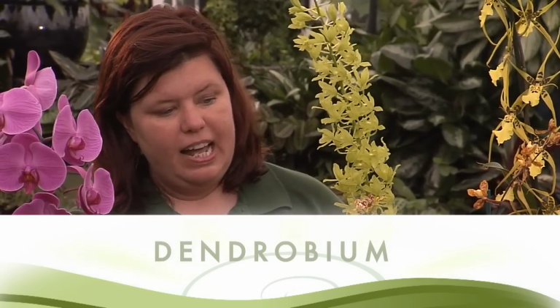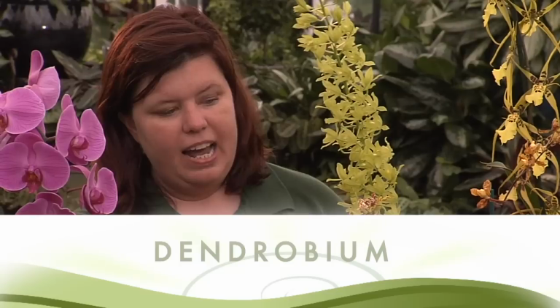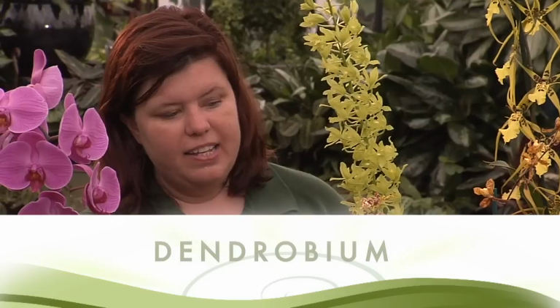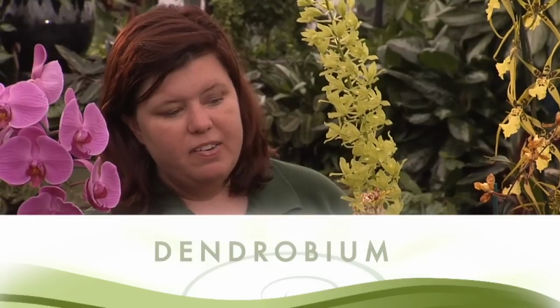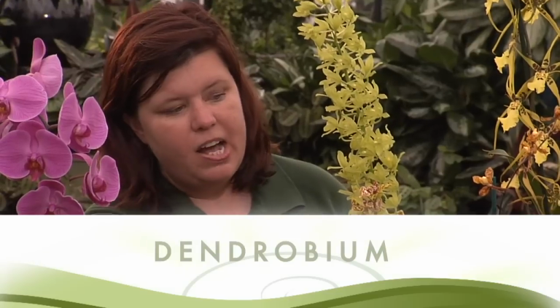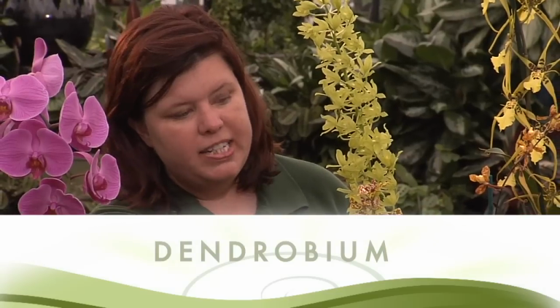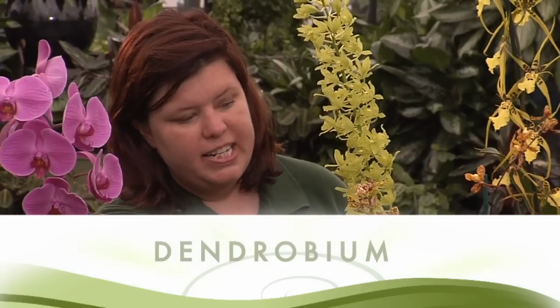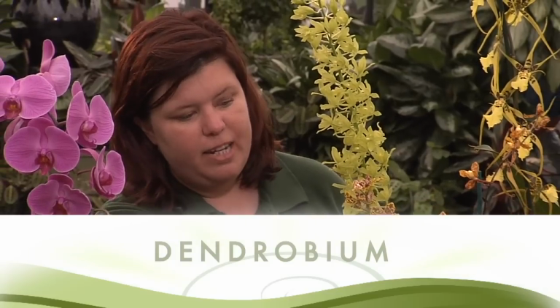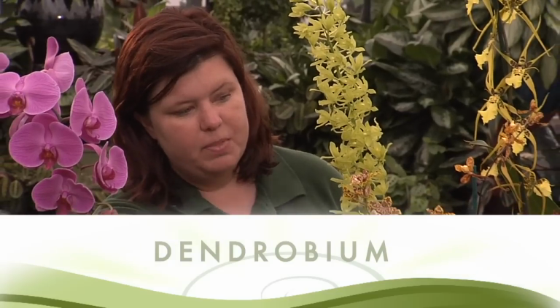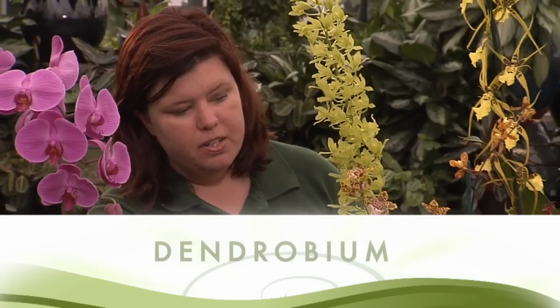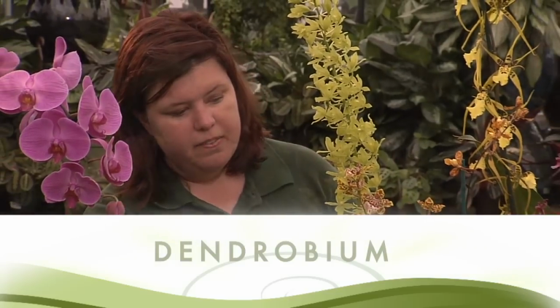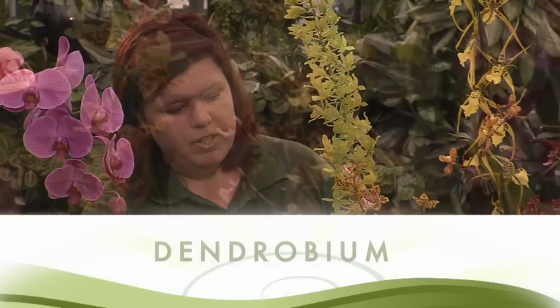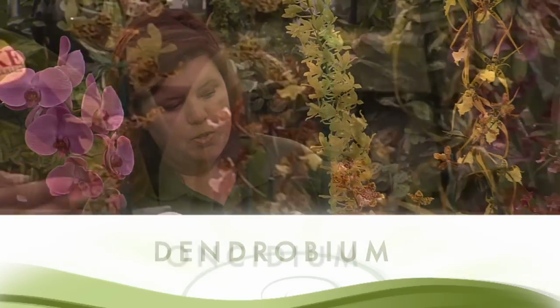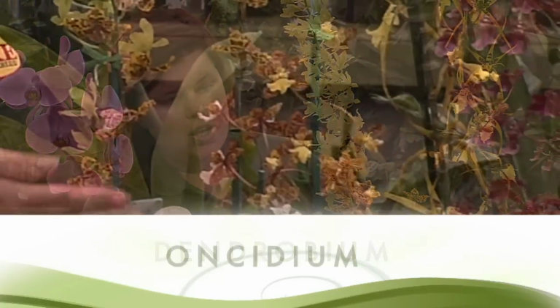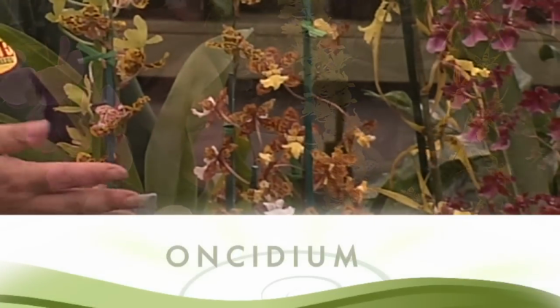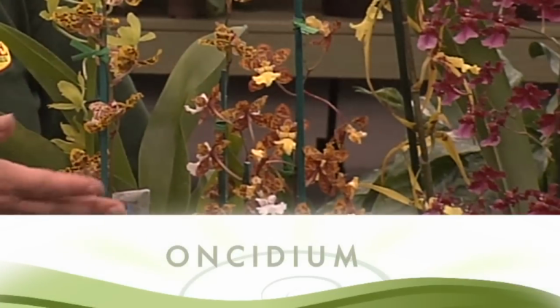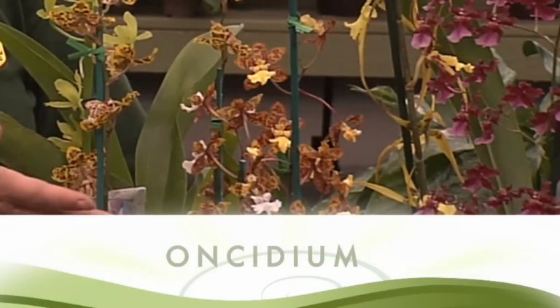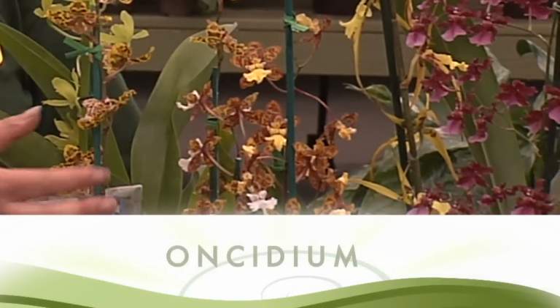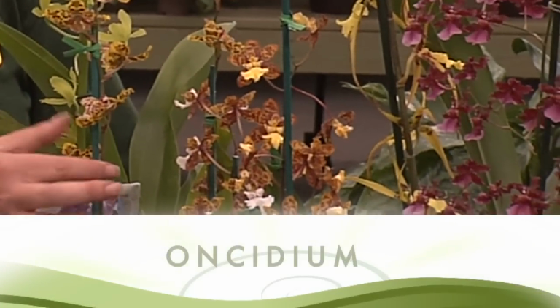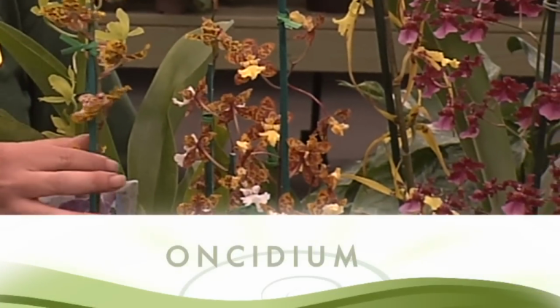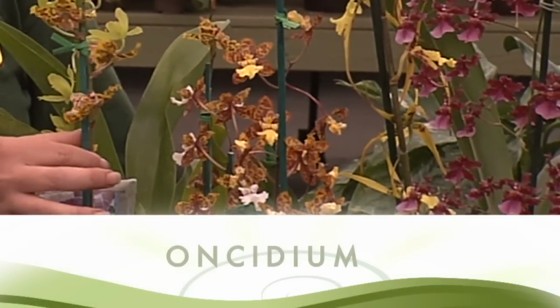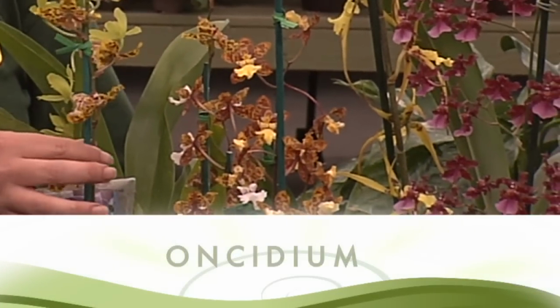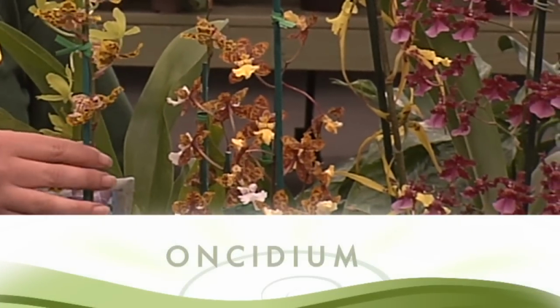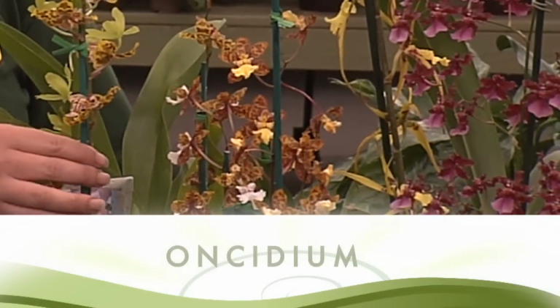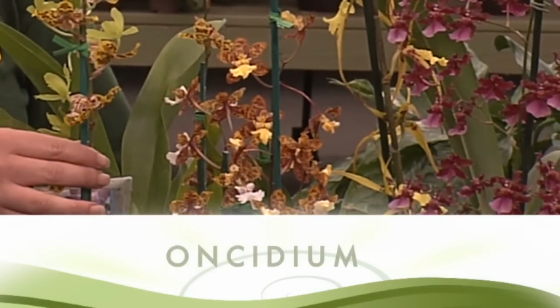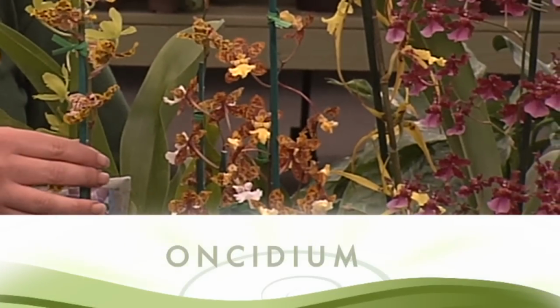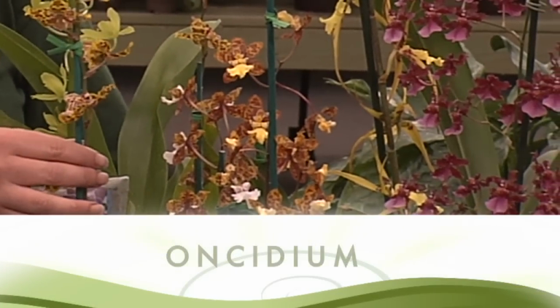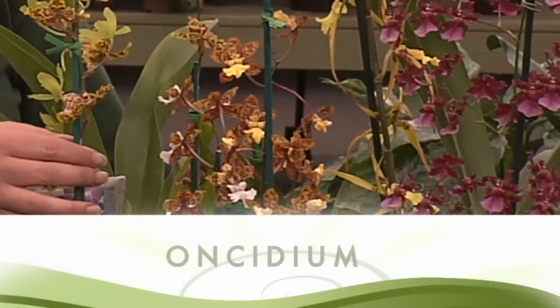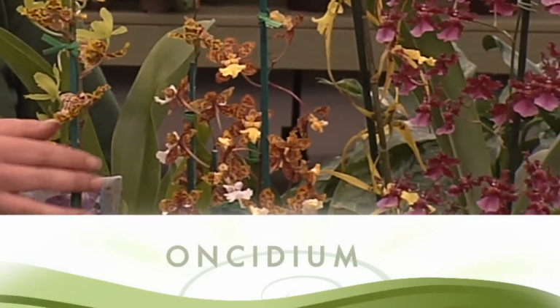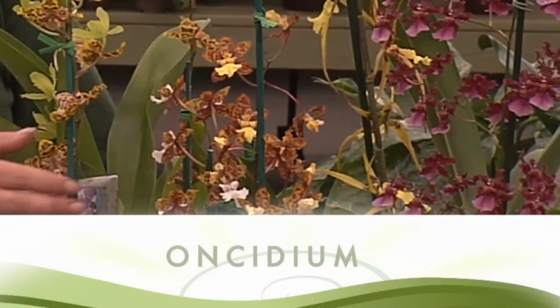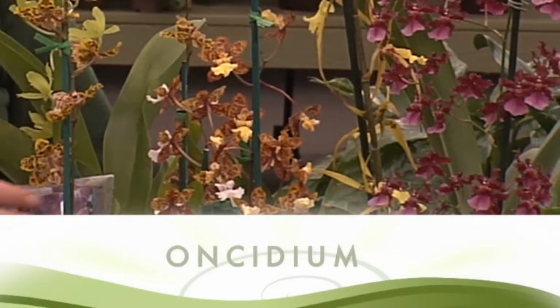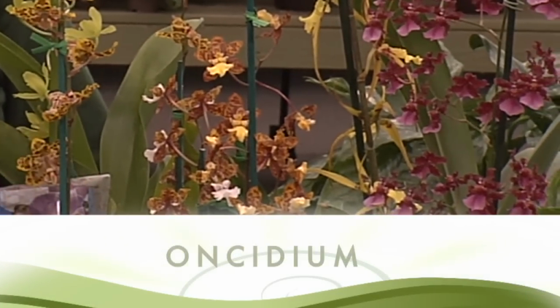And then Oncidiums. These are all Oncidiums and you can see they come in many different colors and shapes.